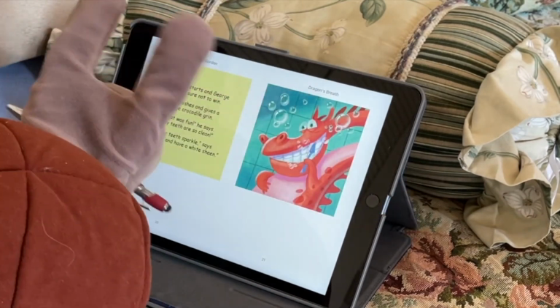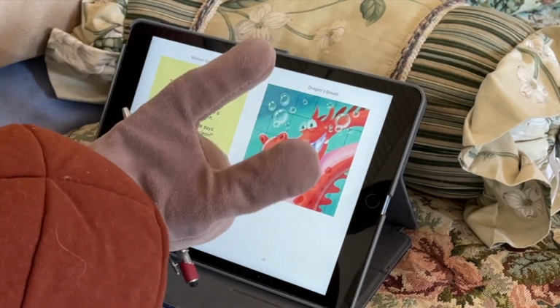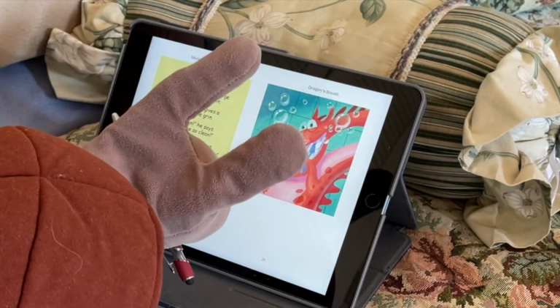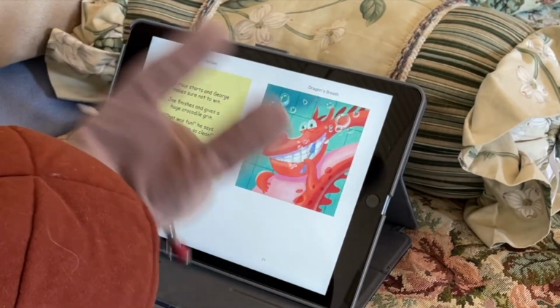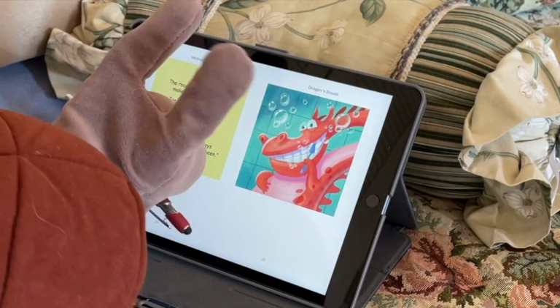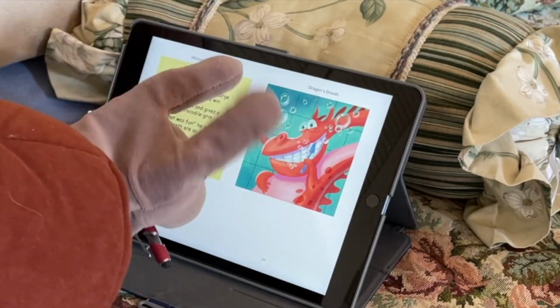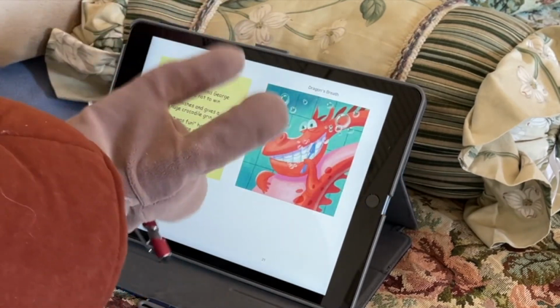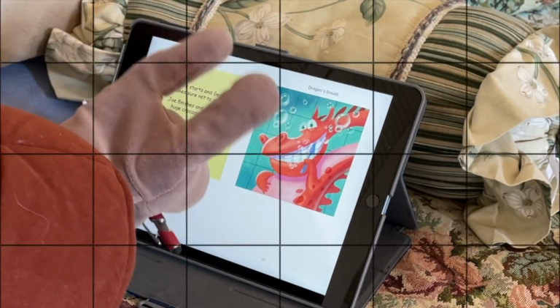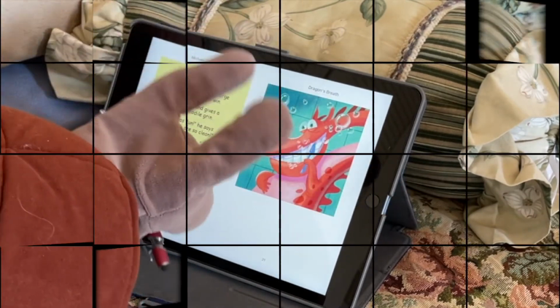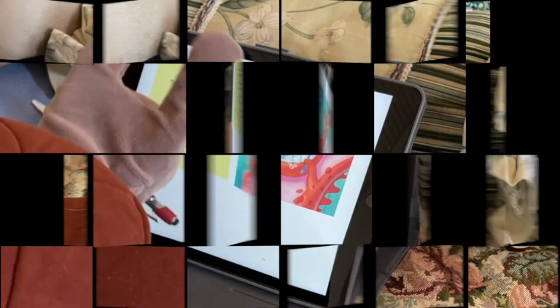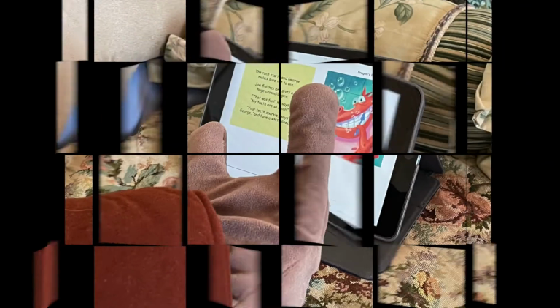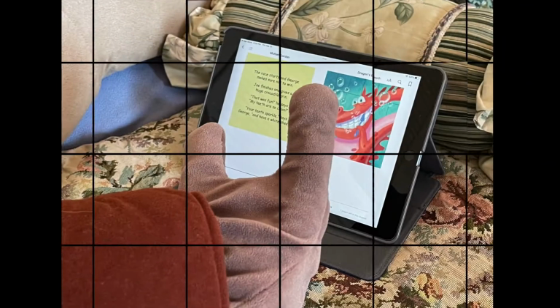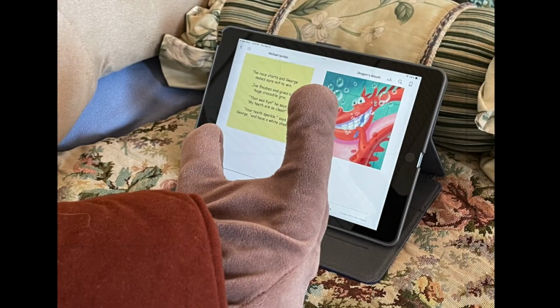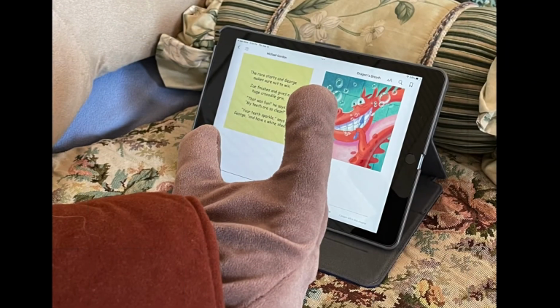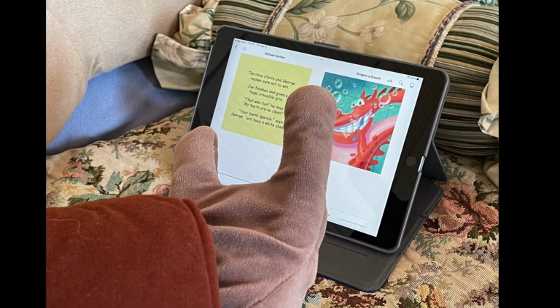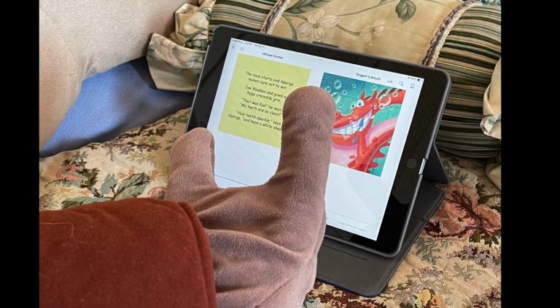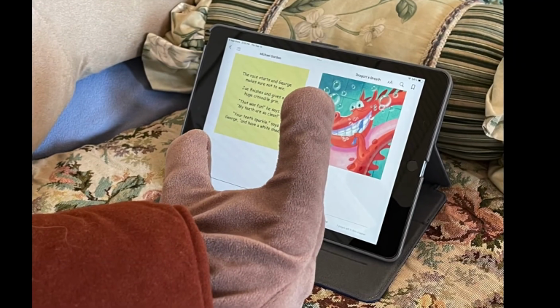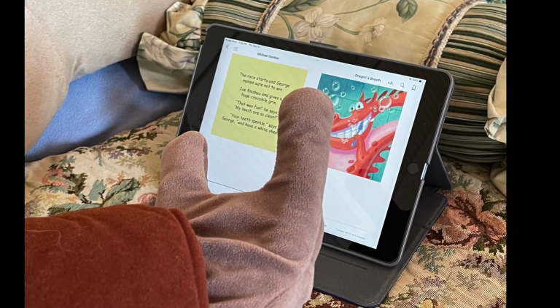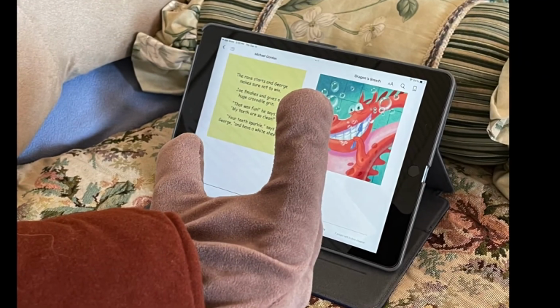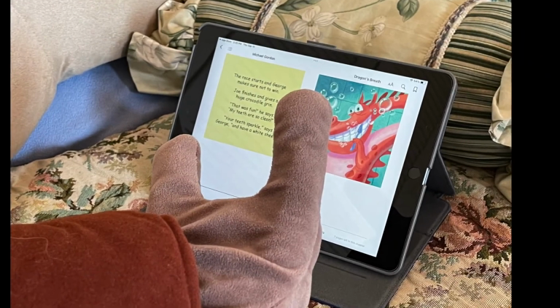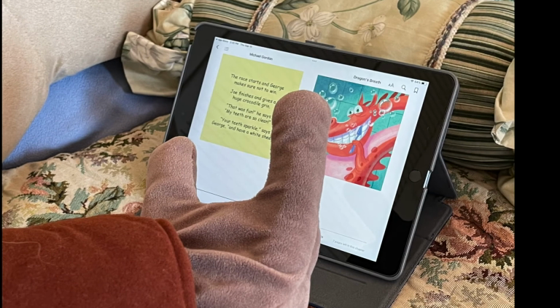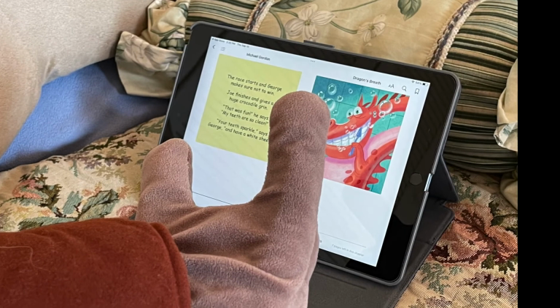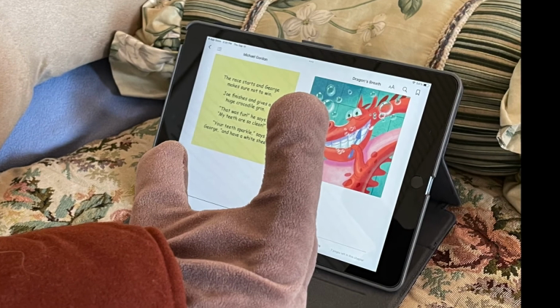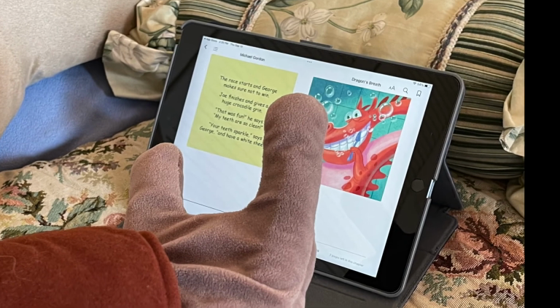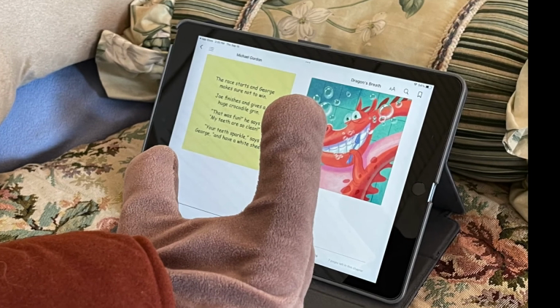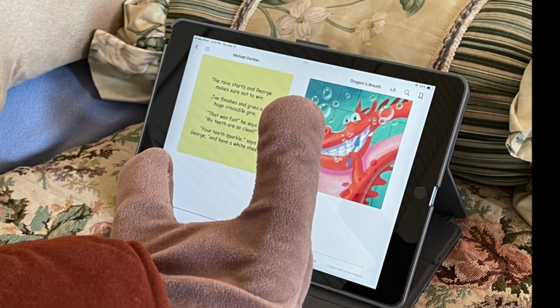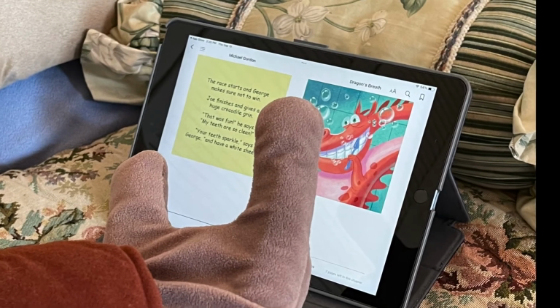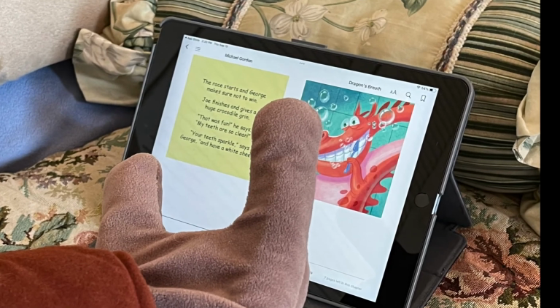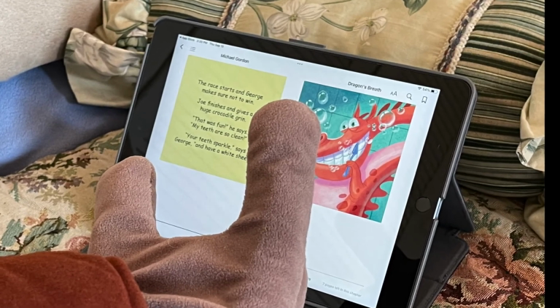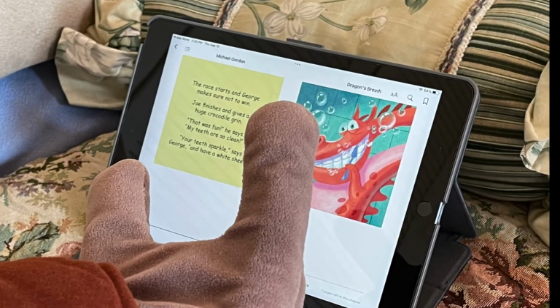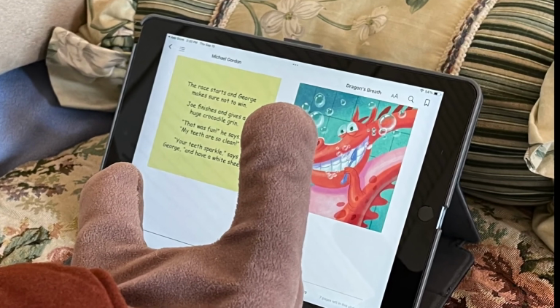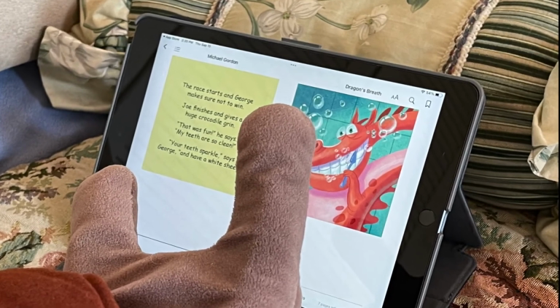Hey kids, do you know who invented the first e-reader?